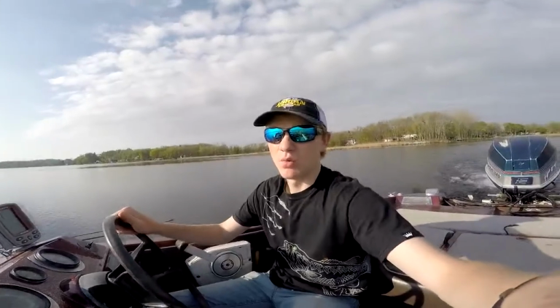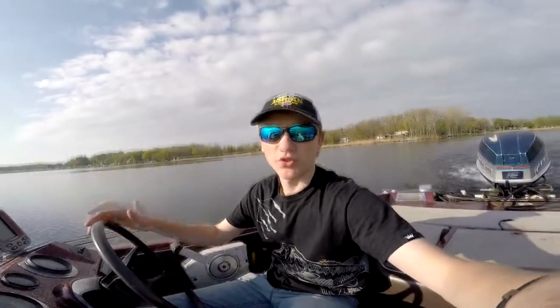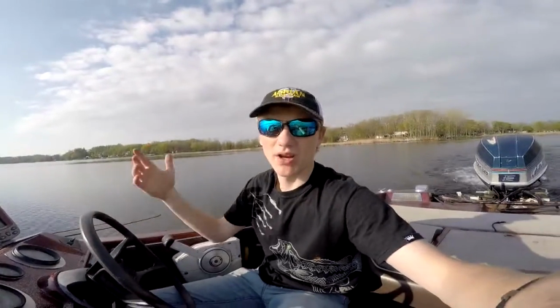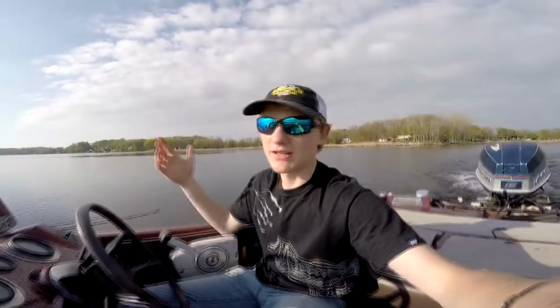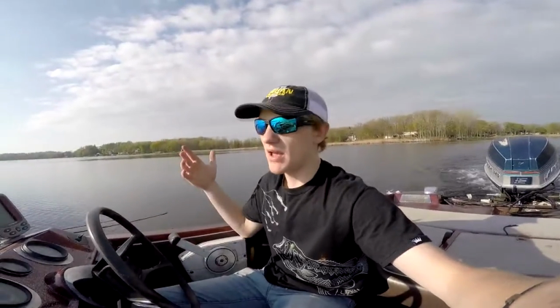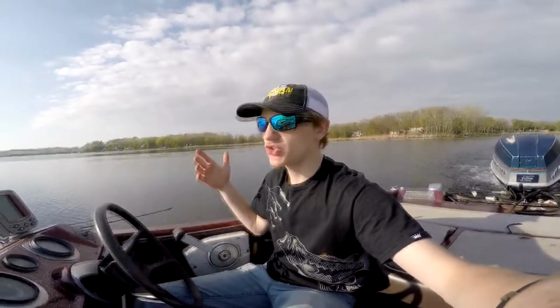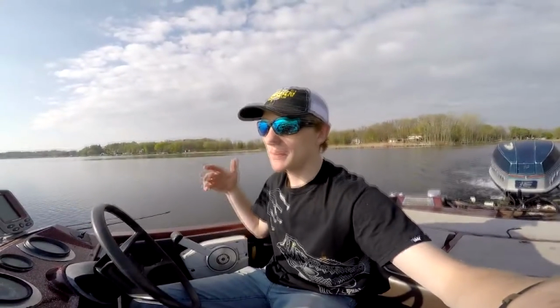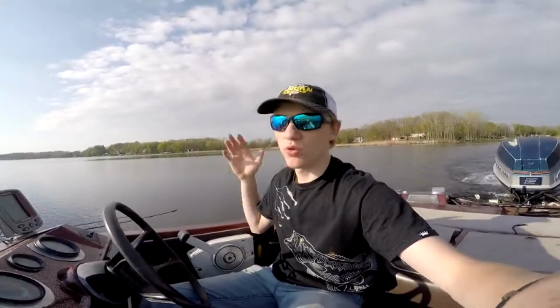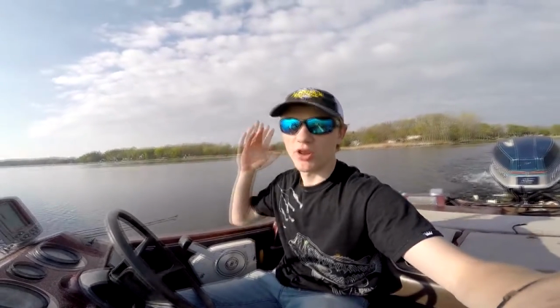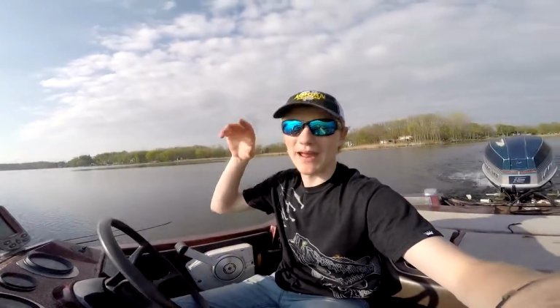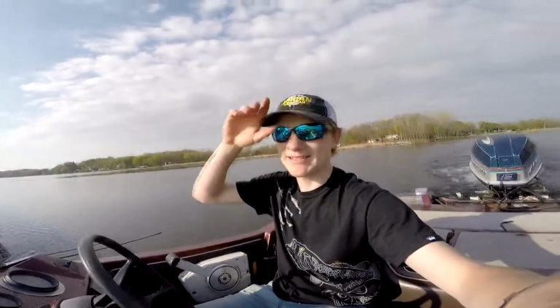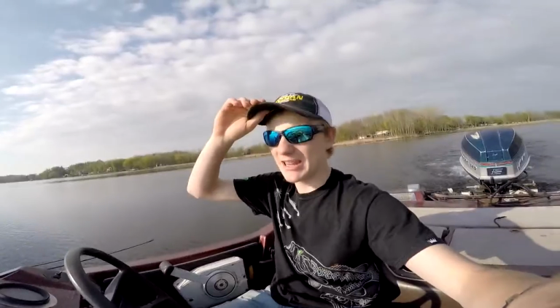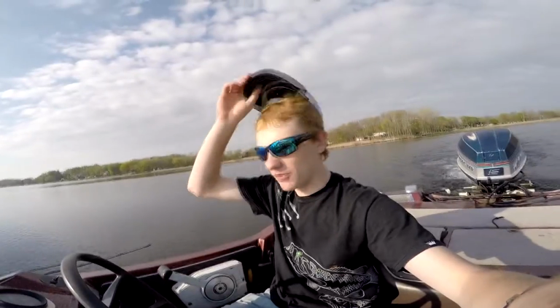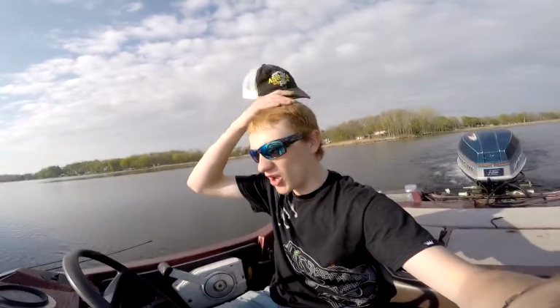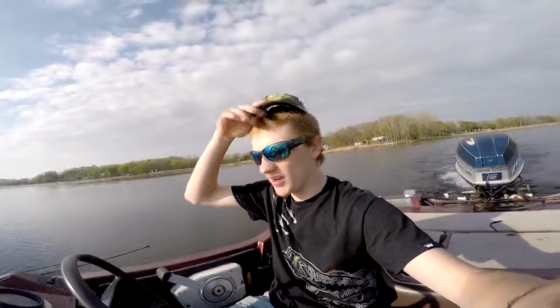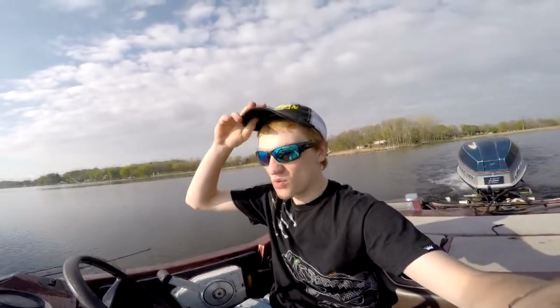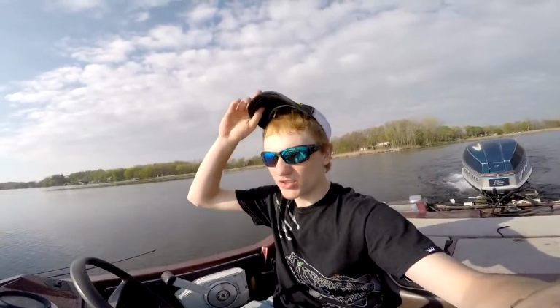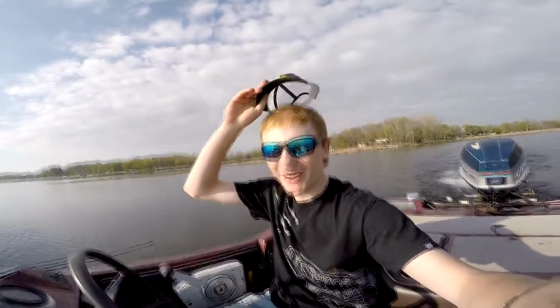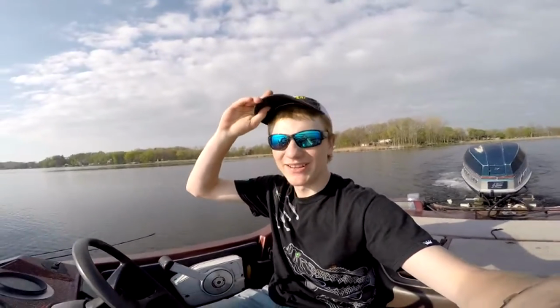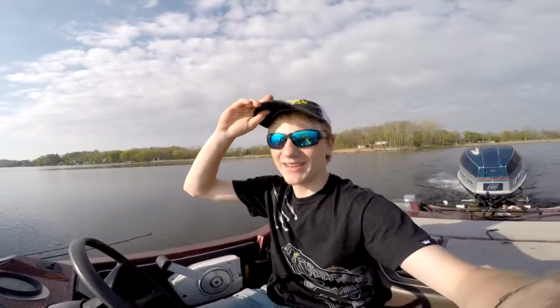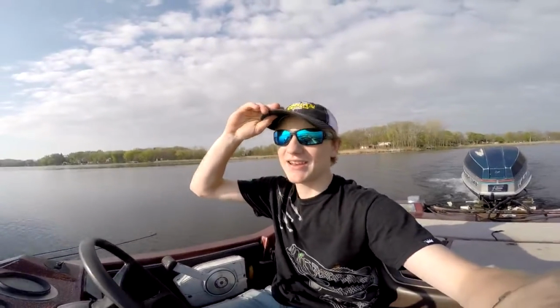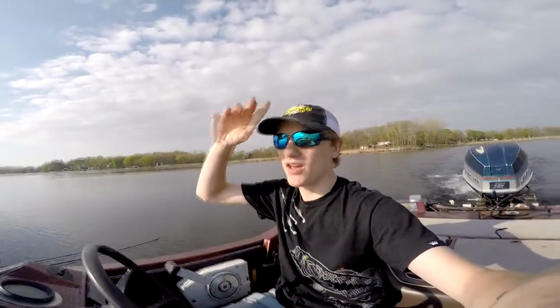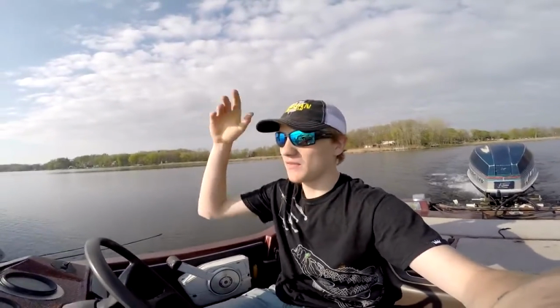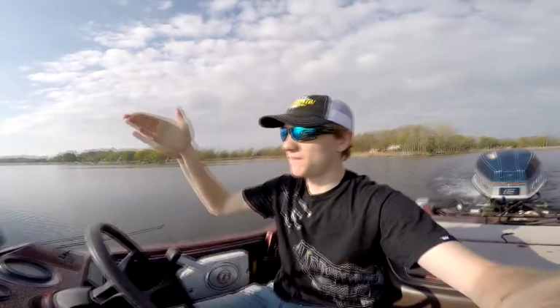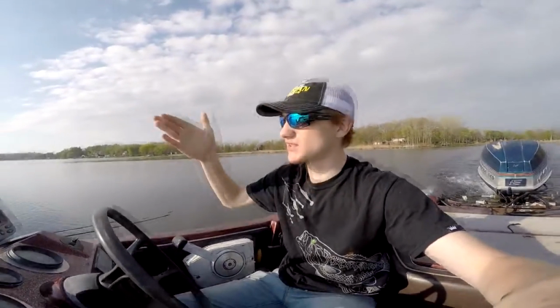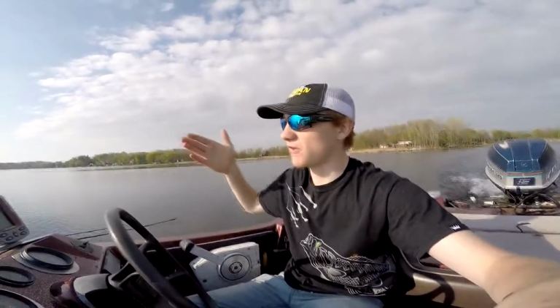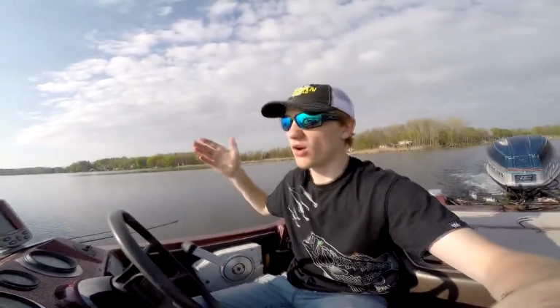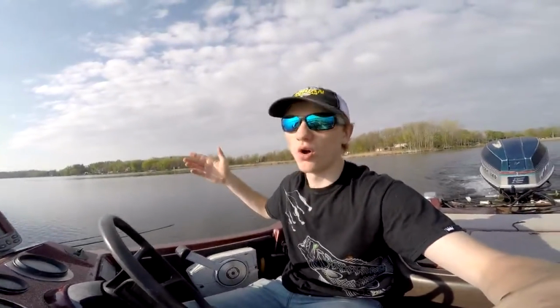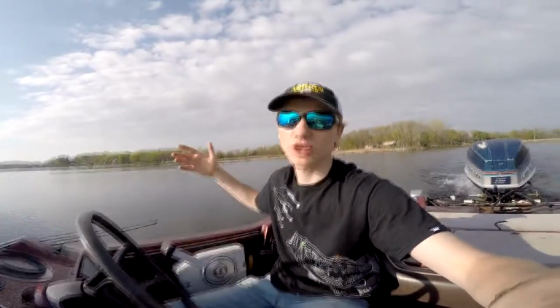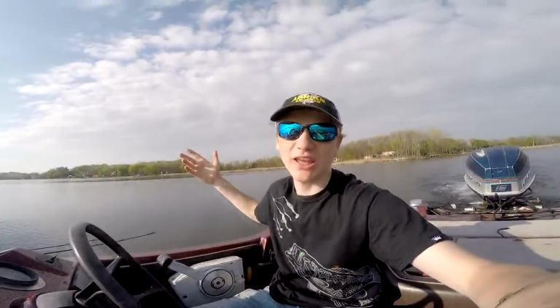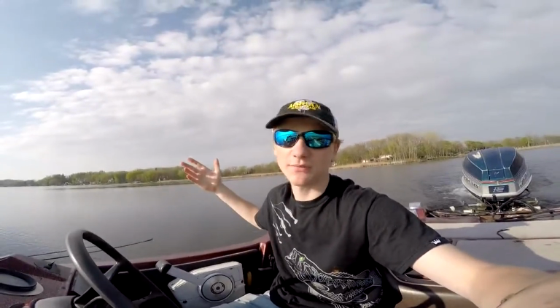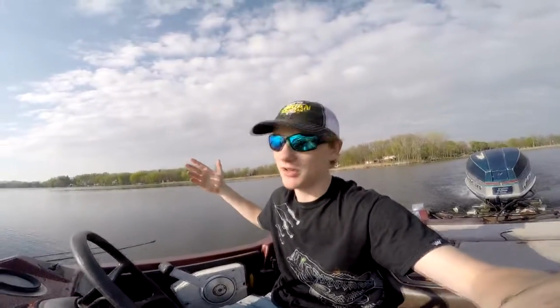What's good guys? Myles Jackman here with another Bass Daily Vlog. We're just idling out of the canal, fixing to find a hole and try to catch some fish.